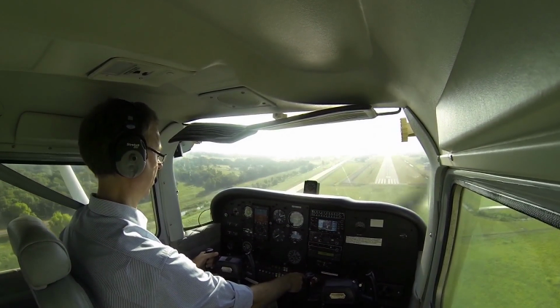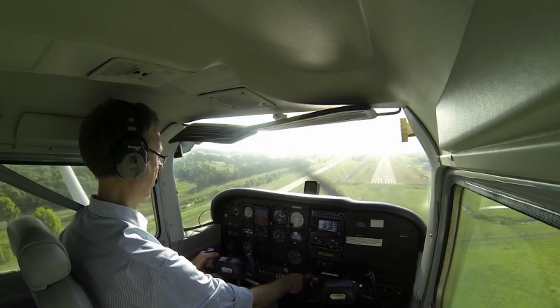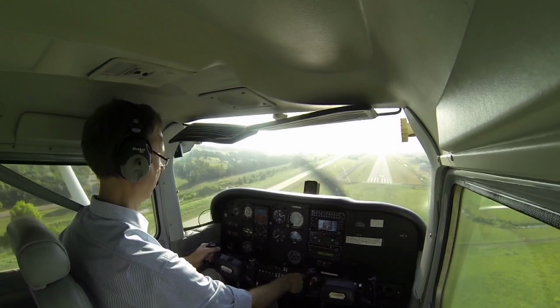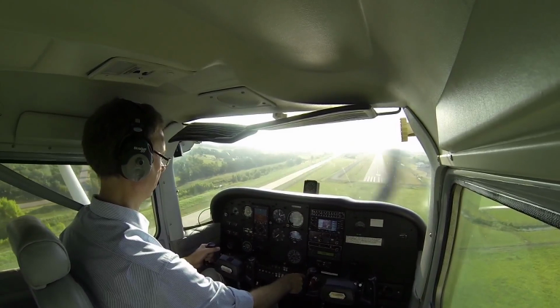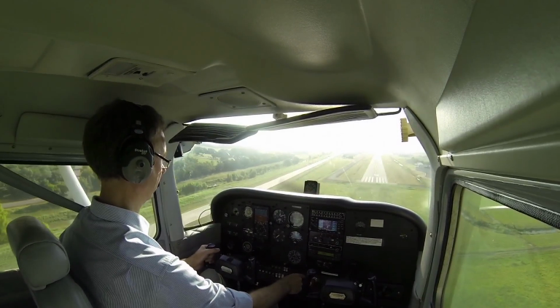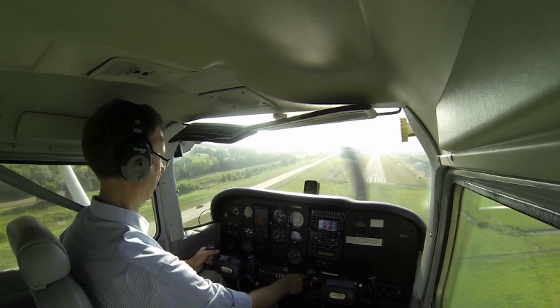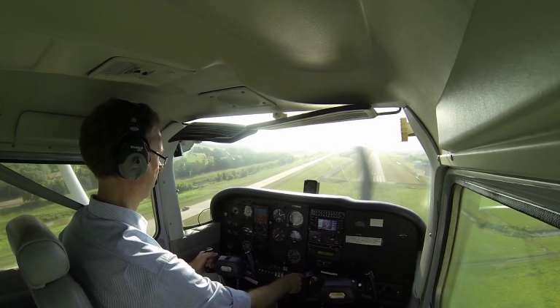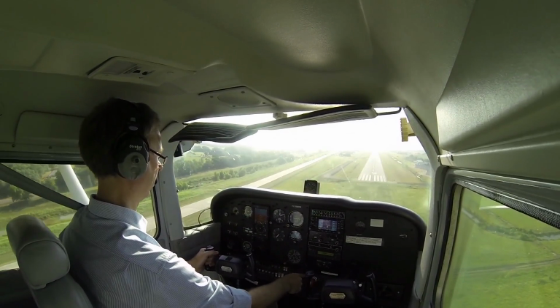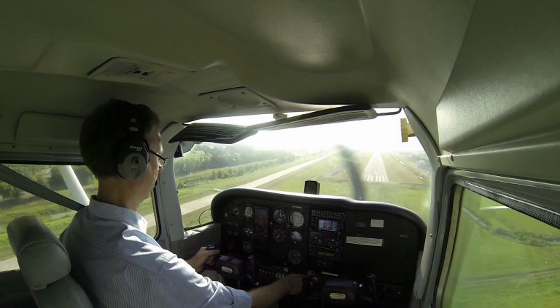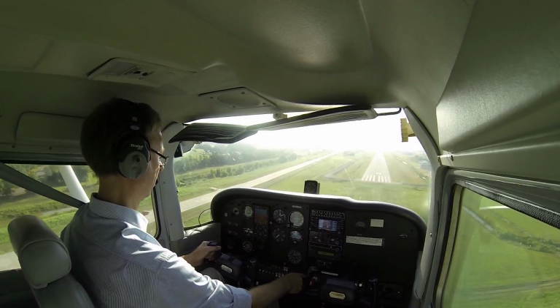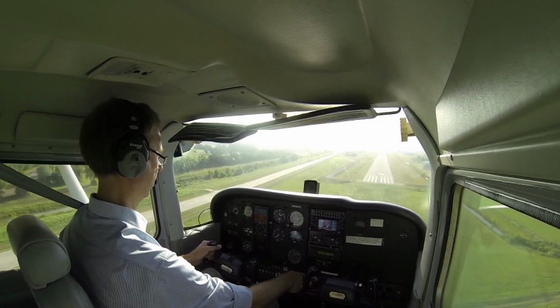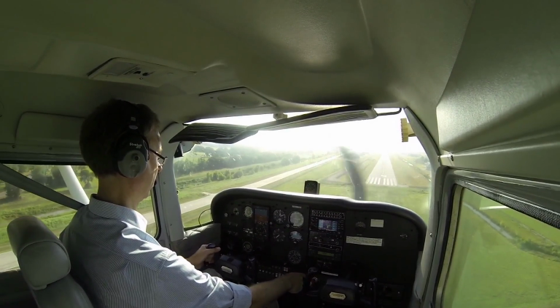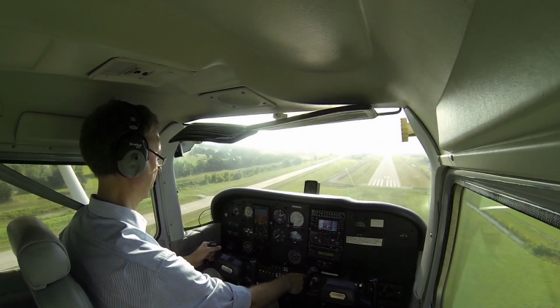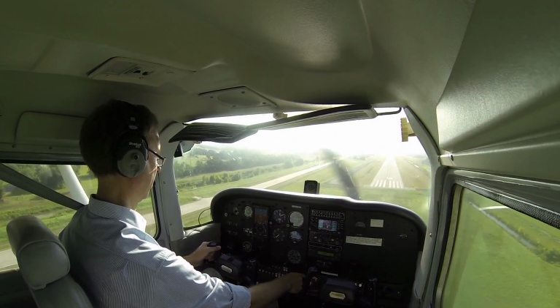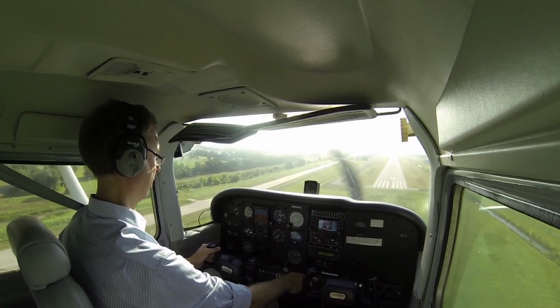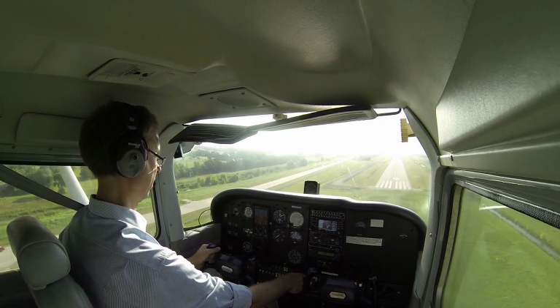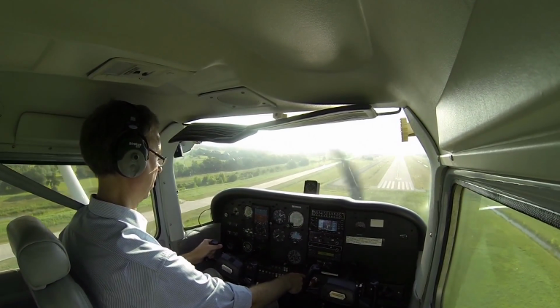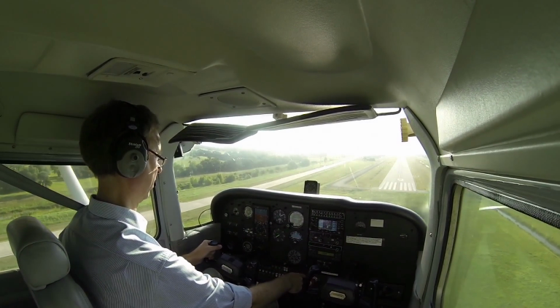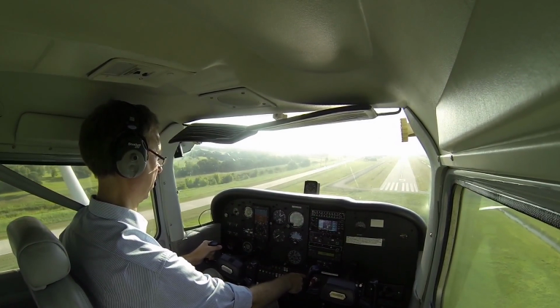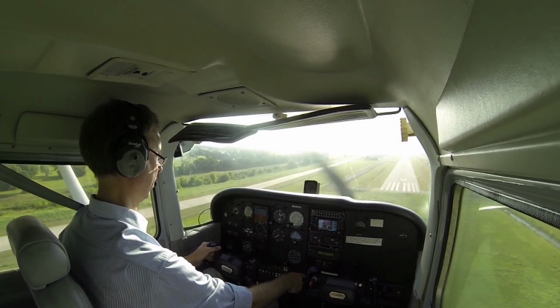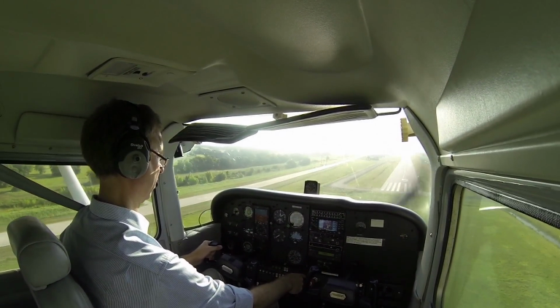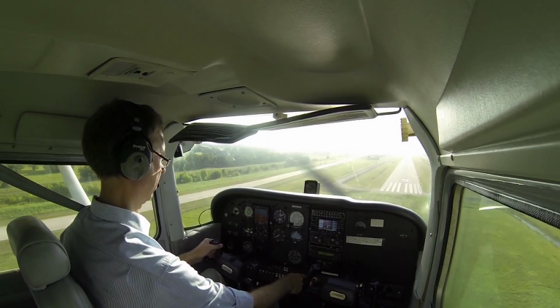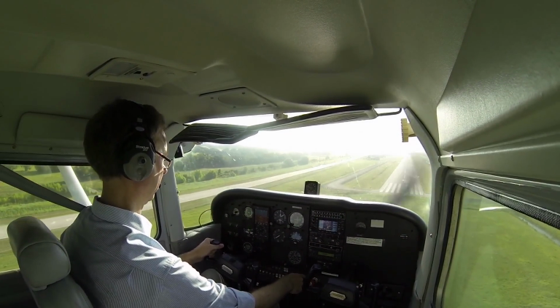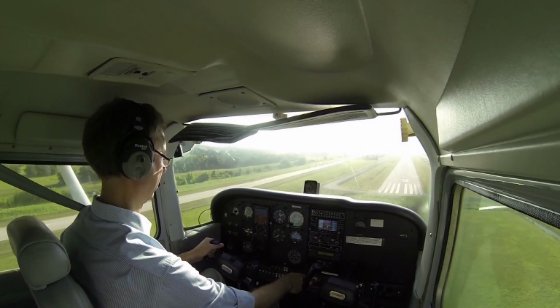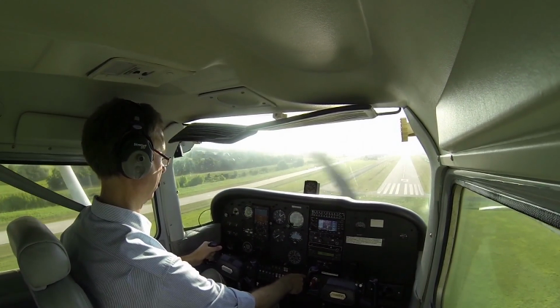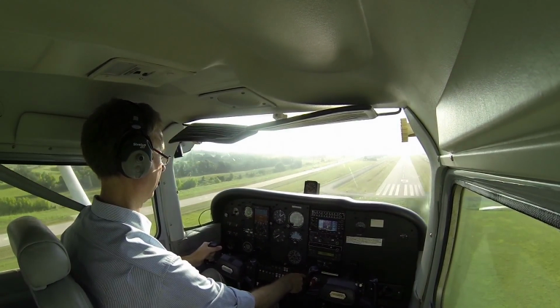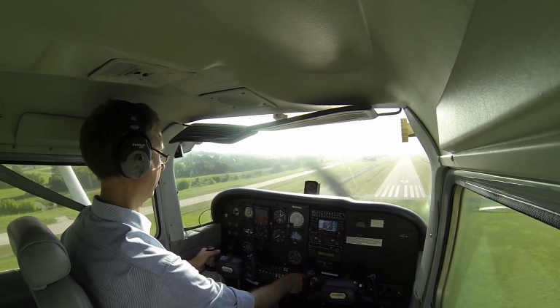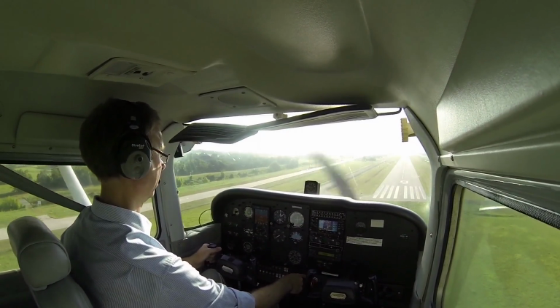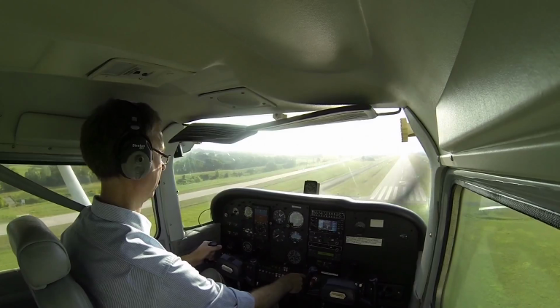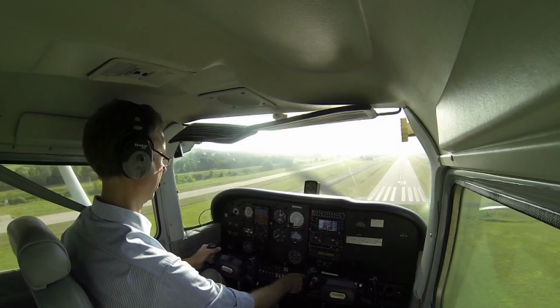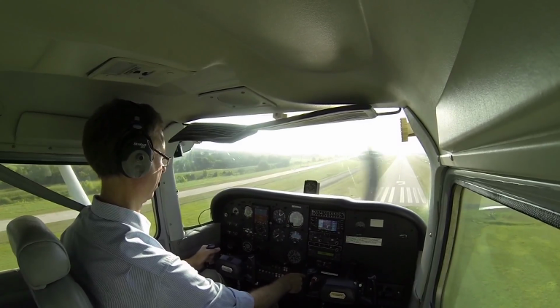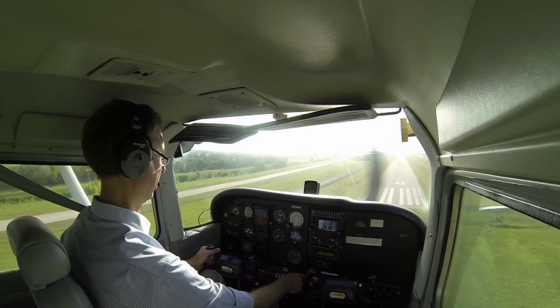Houston Southwest traffic, RV 16 Metango, left base, full stop, Runway 9, Houston Southwest.